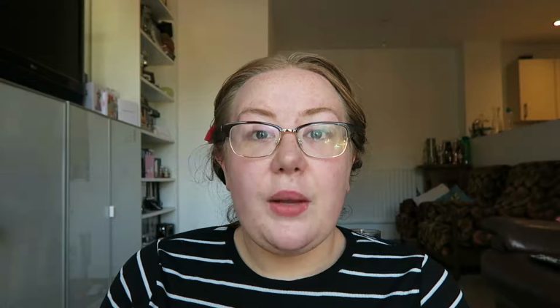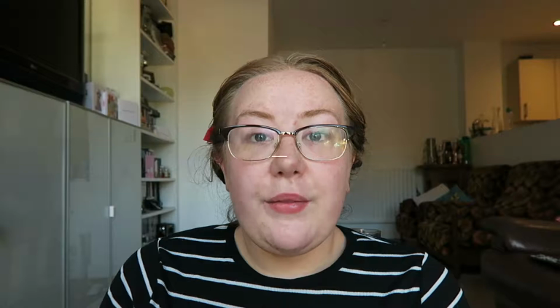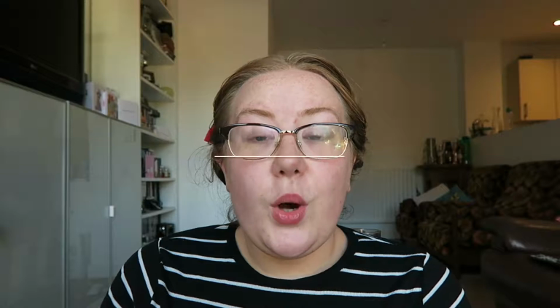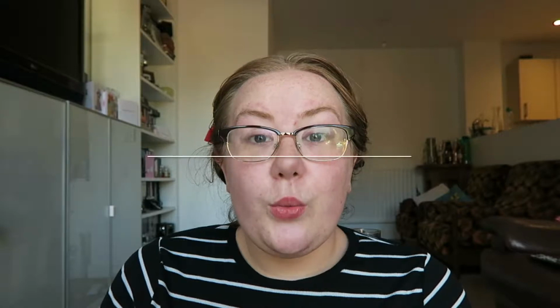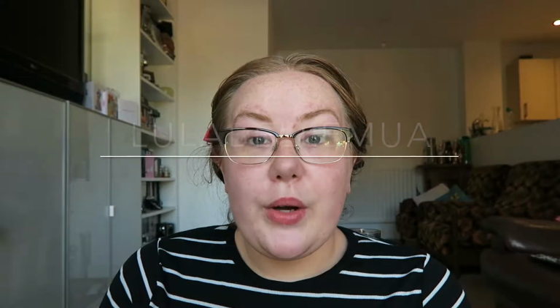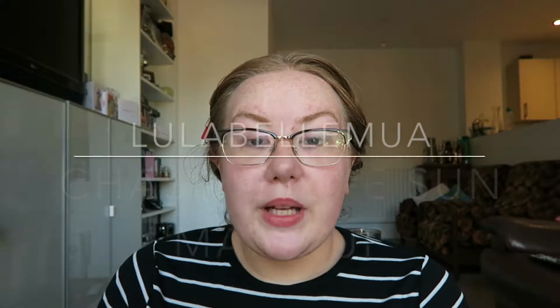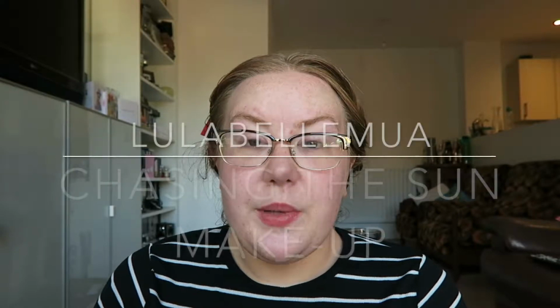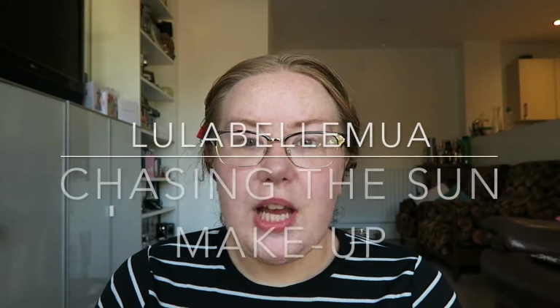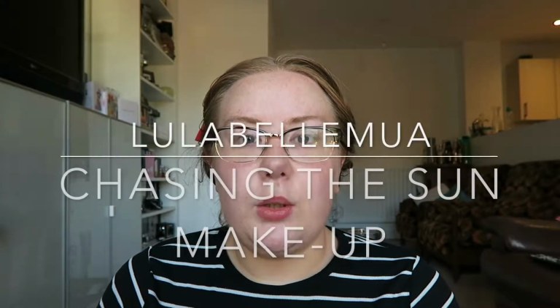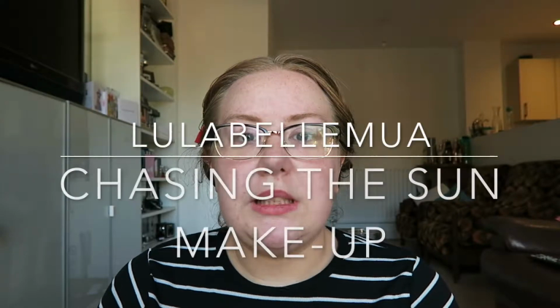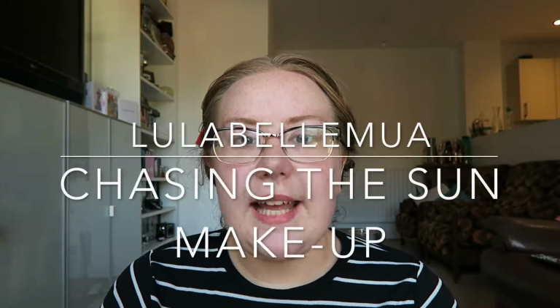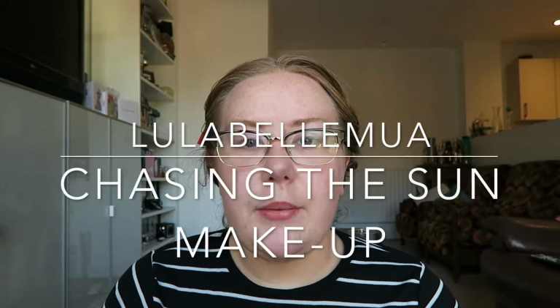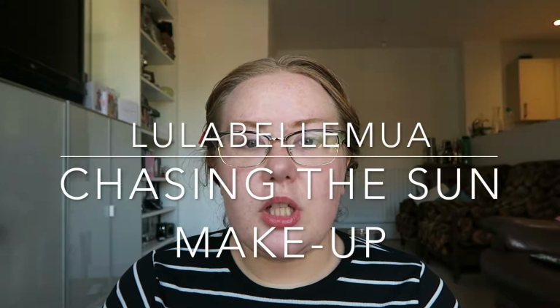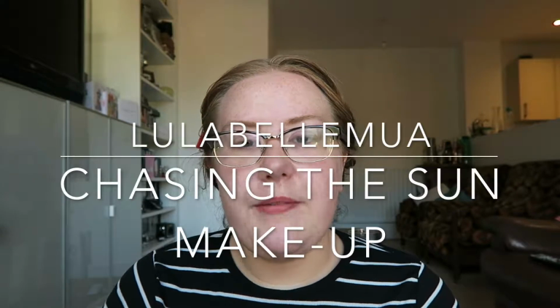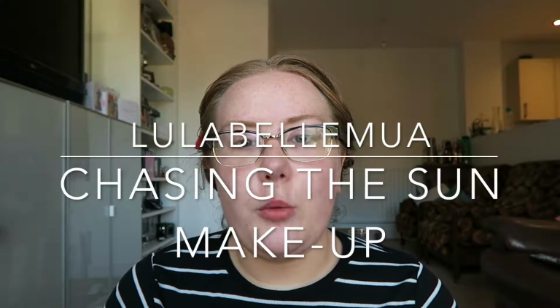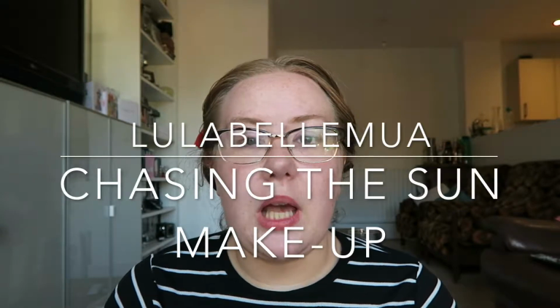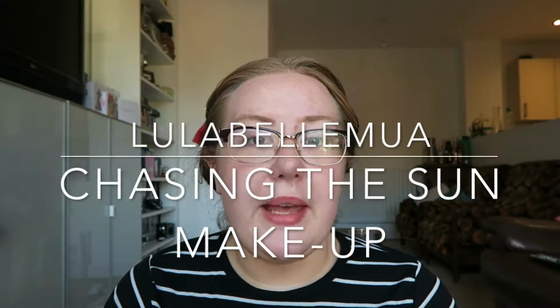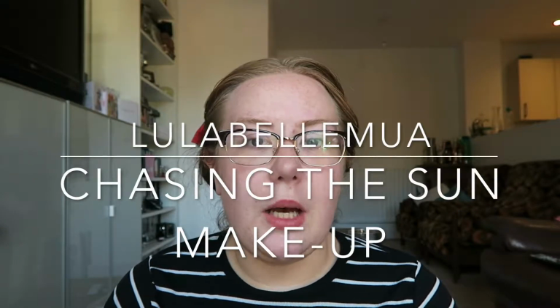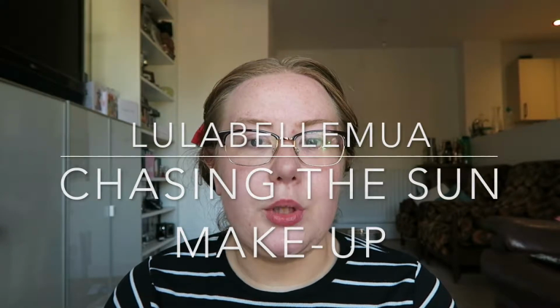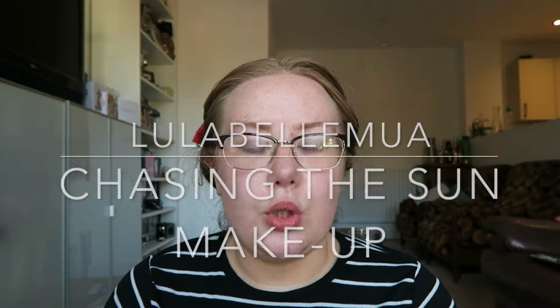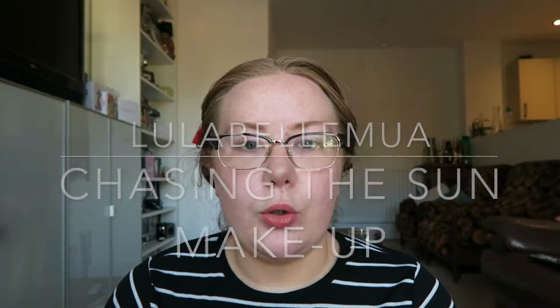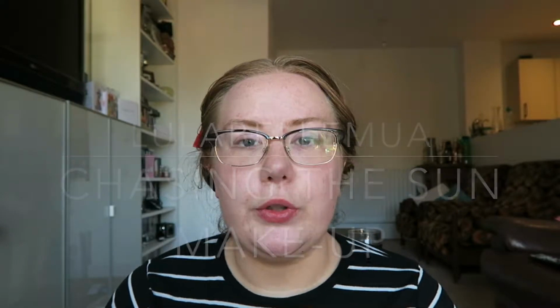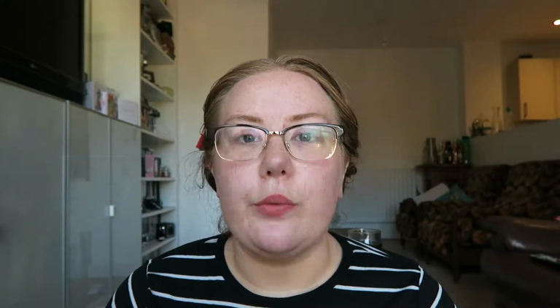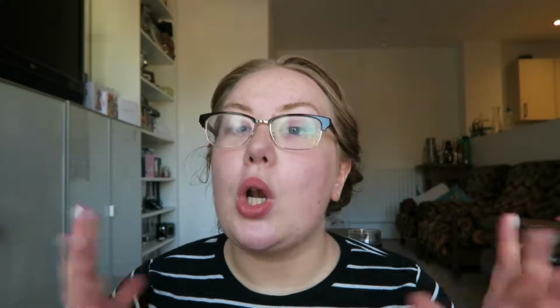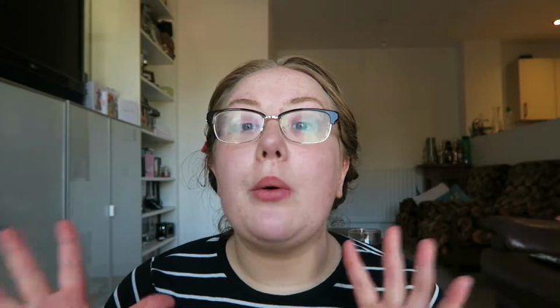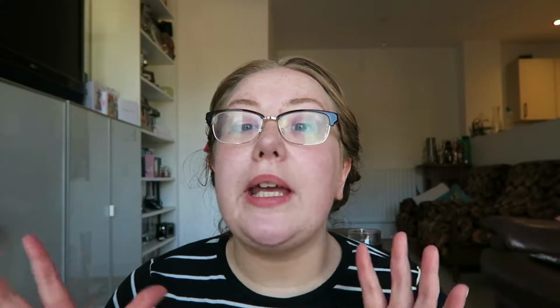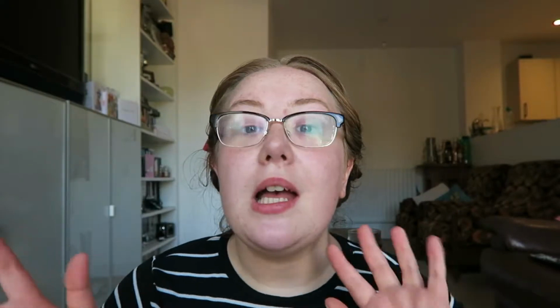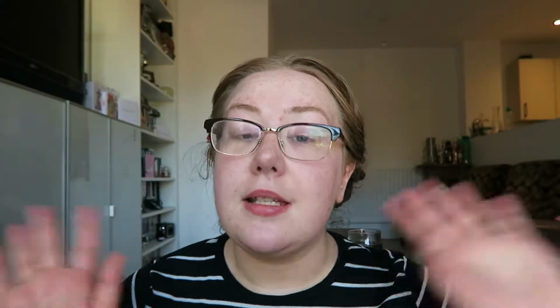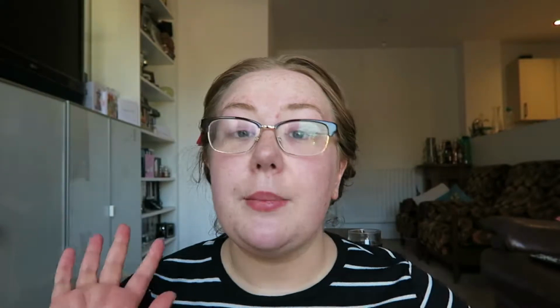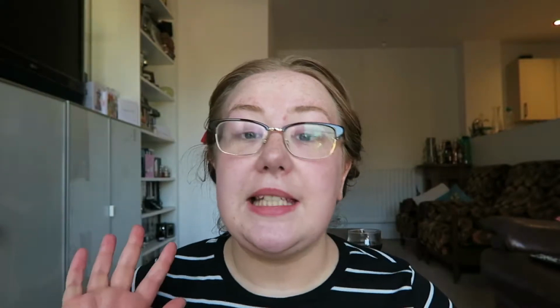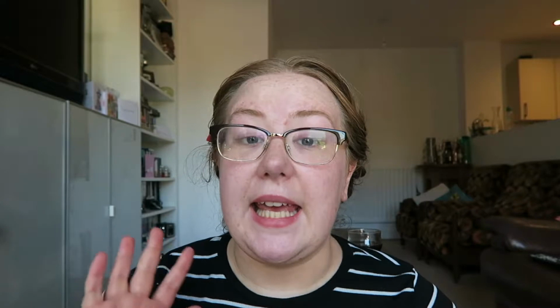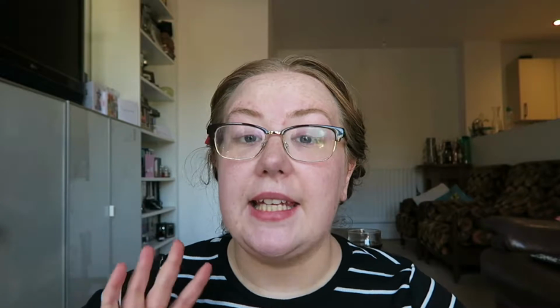Hello everyone and welcome back to my channel. Today I'm going to be filming a makeup tutorial for sort of glowy summer skin.